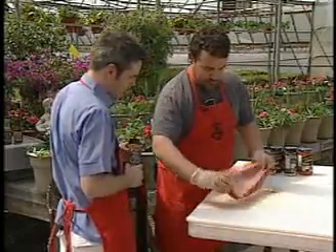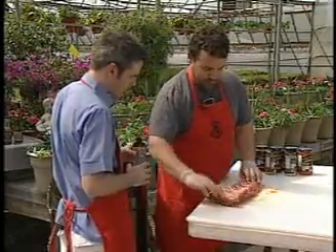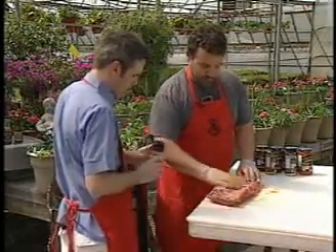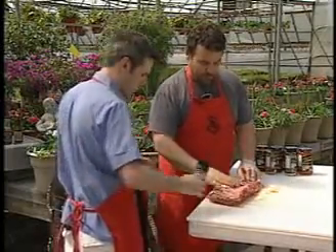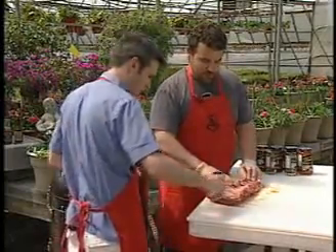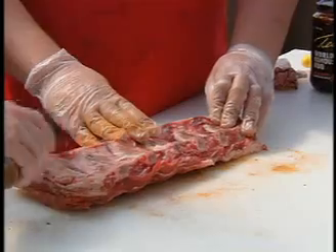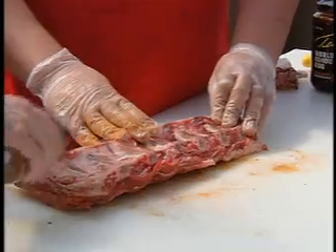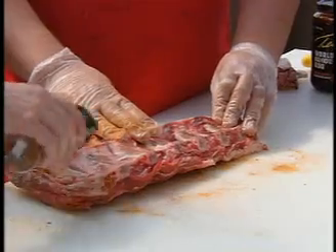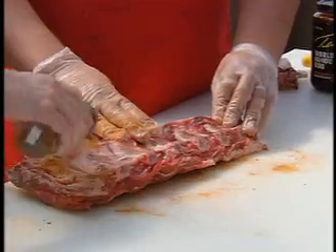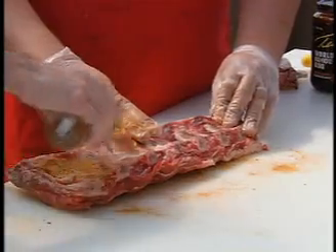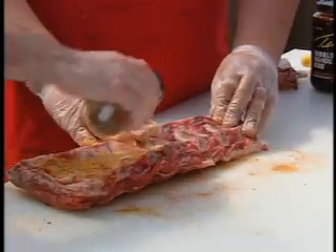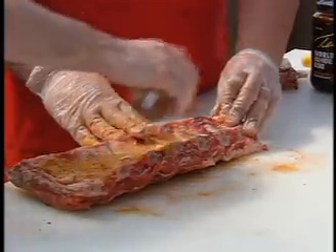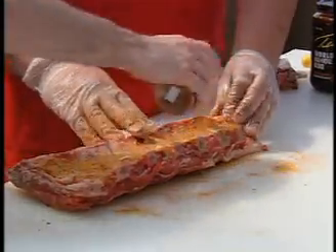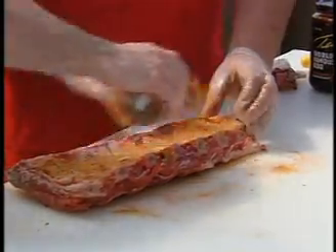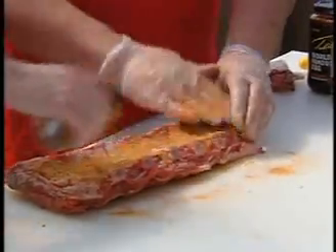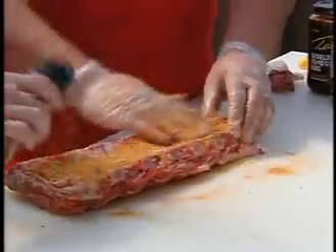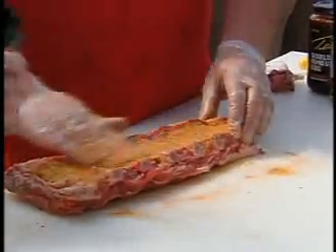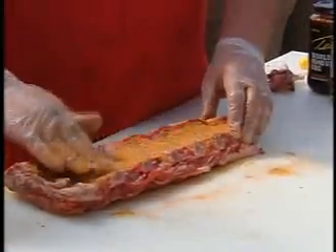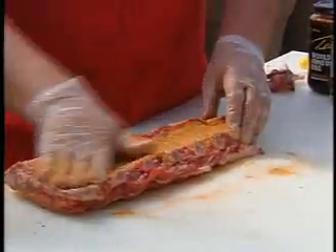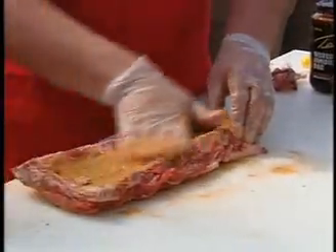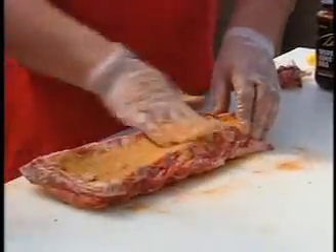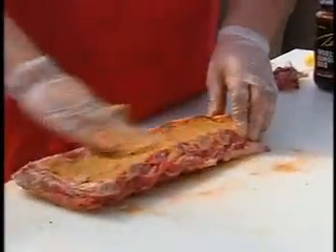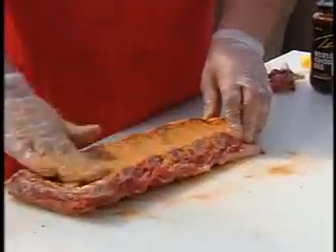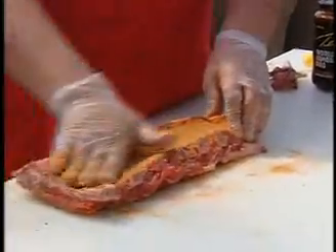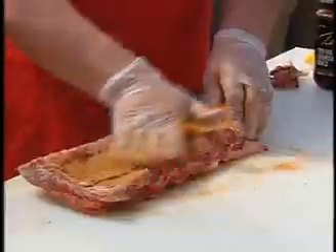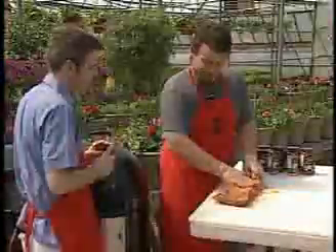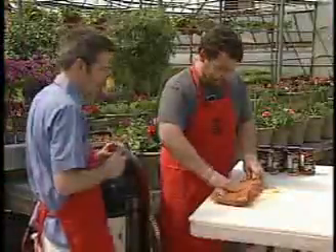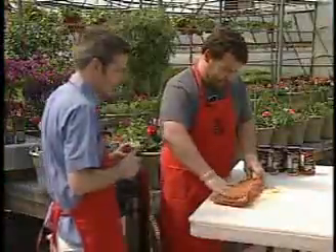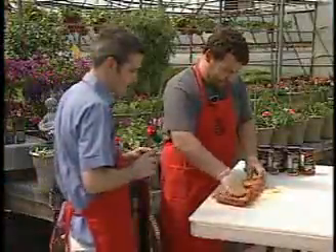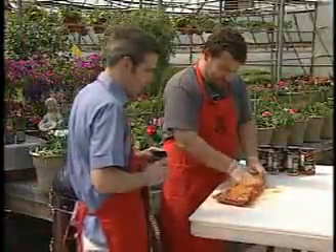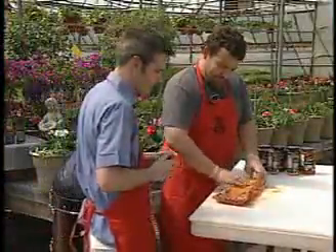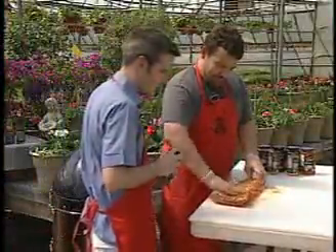Flip it over to the other side, and then we'll put this on the smoker — five hours later she'll be done. Five hours. All right, let's go.